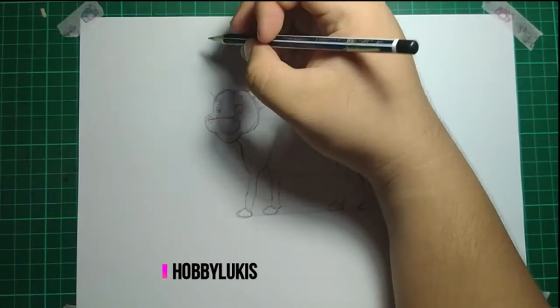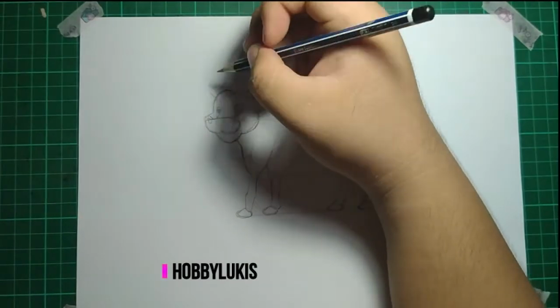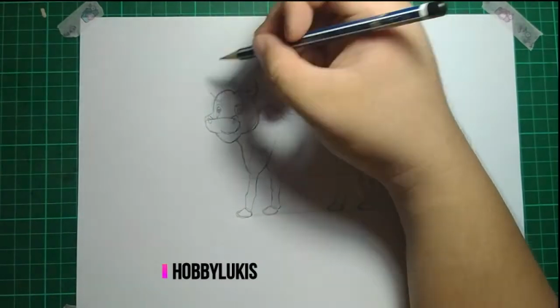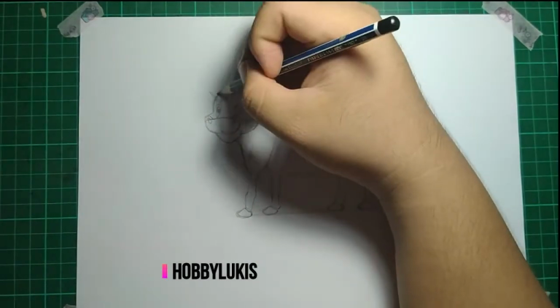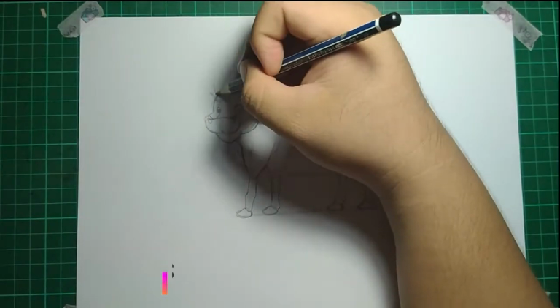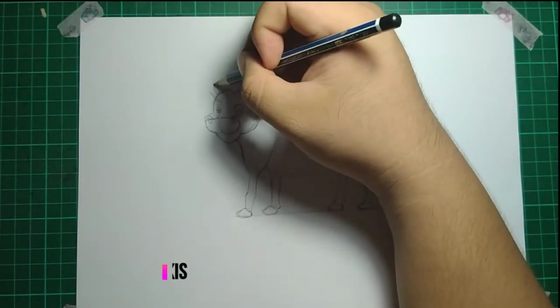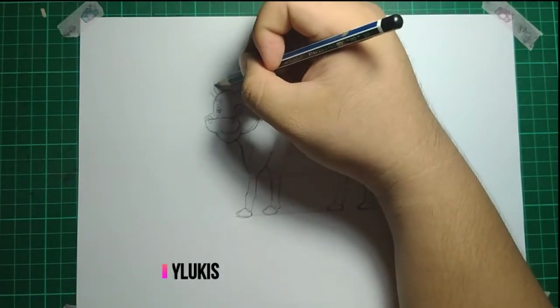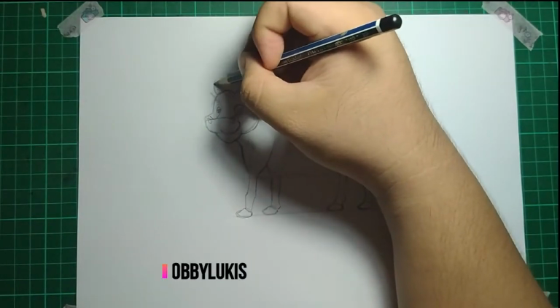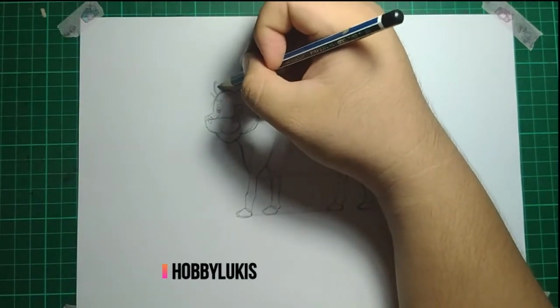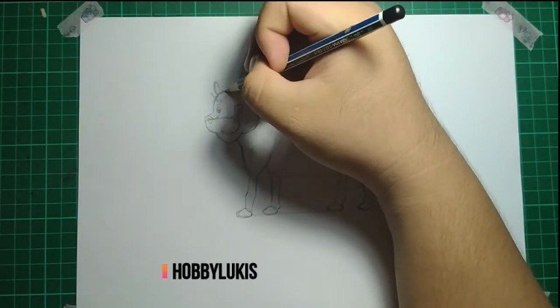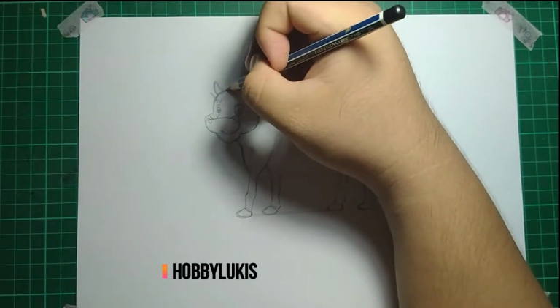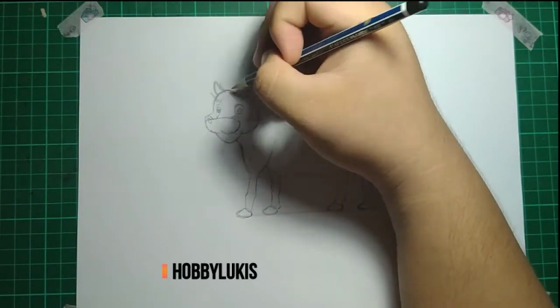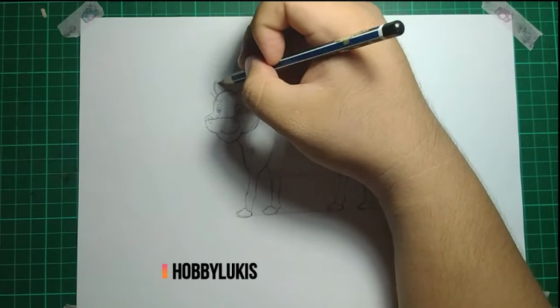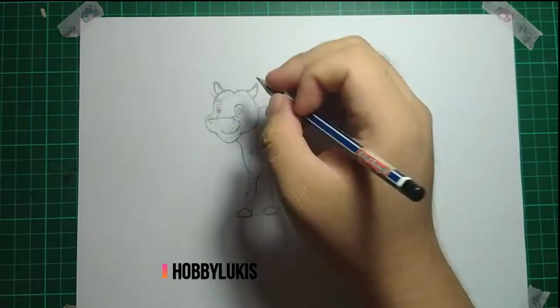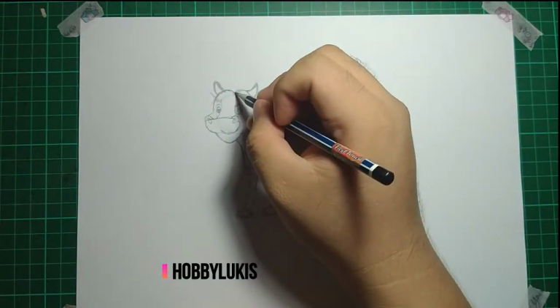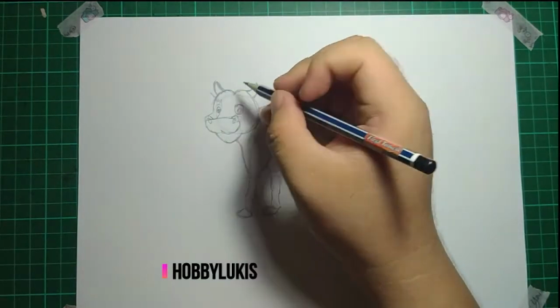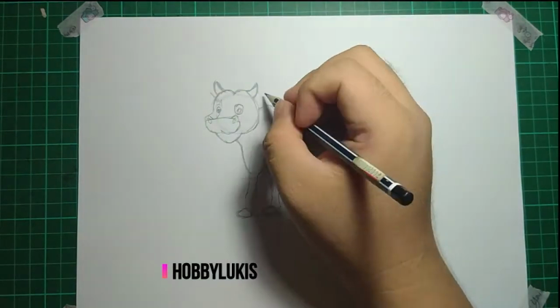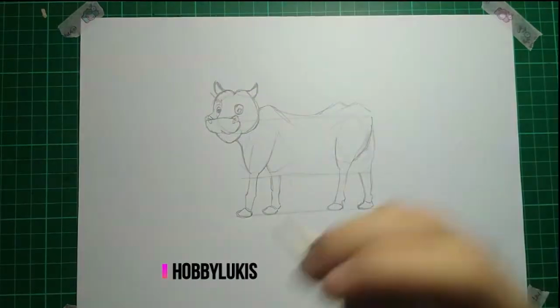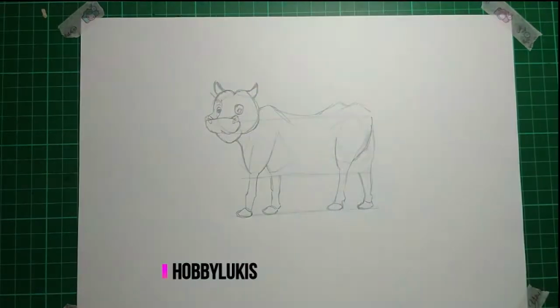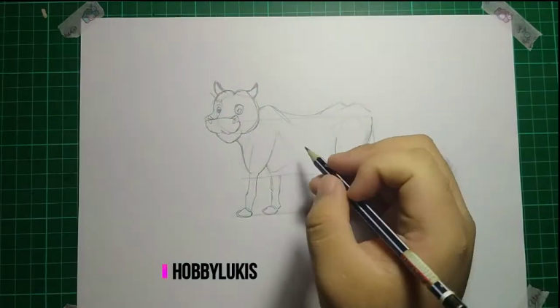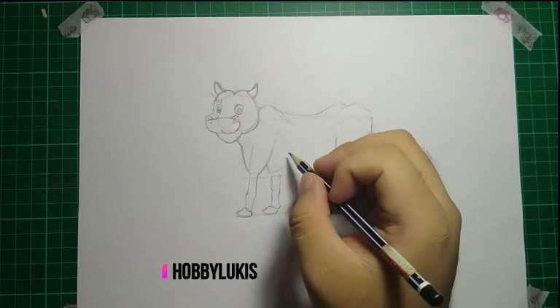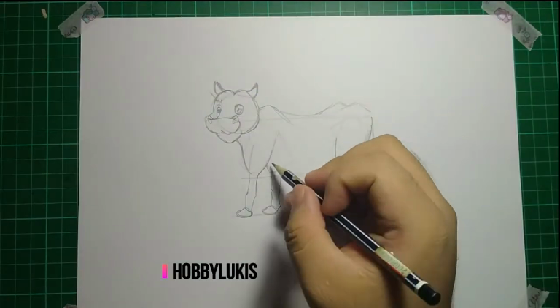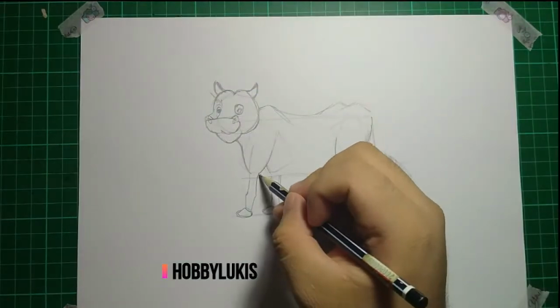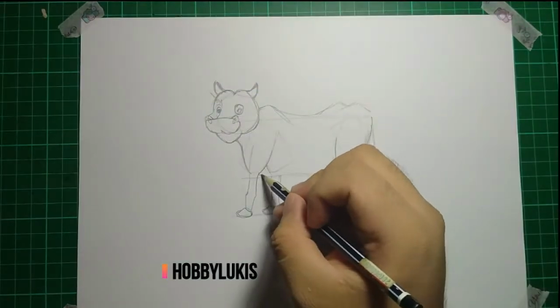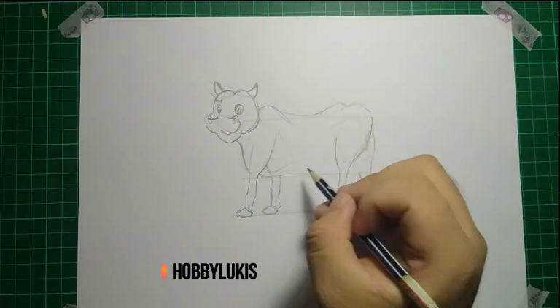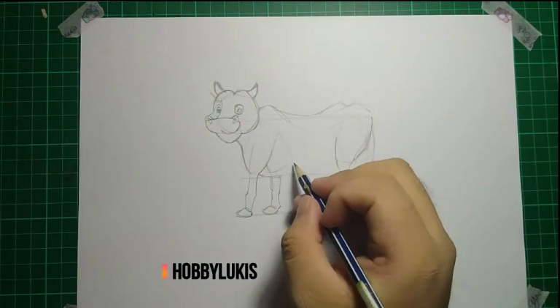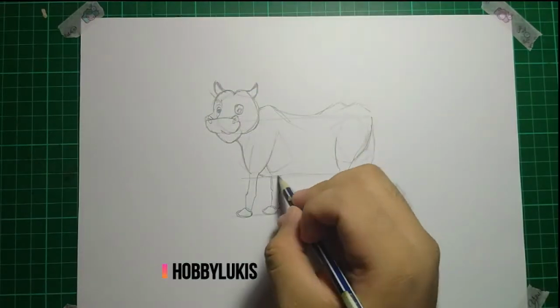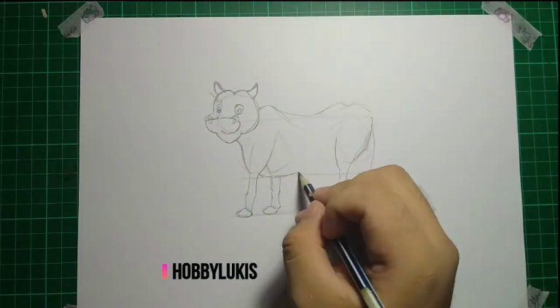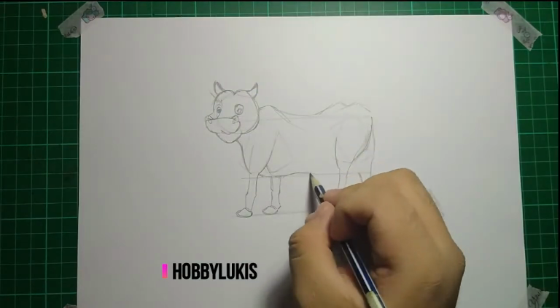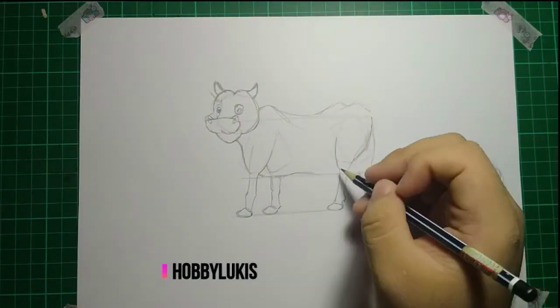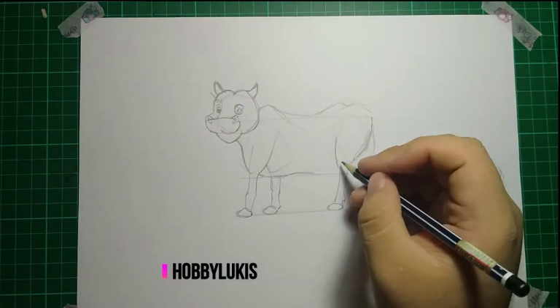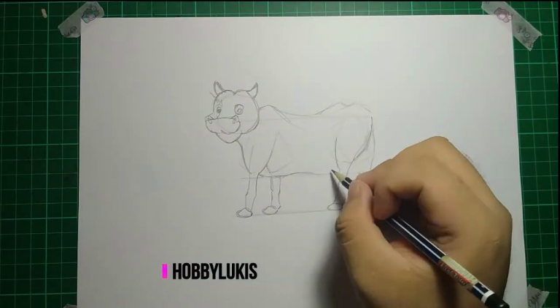Then you need to add a toe. Now continue drawing the ears, then the horns.